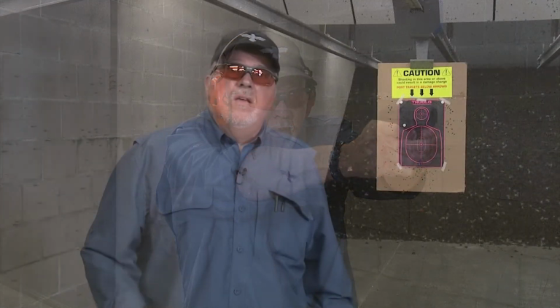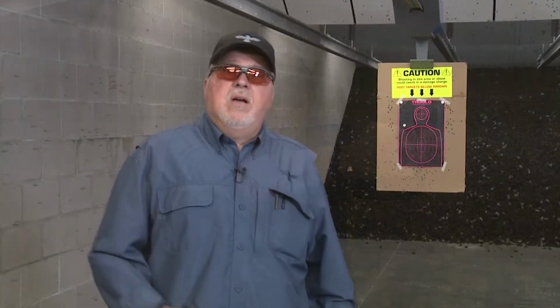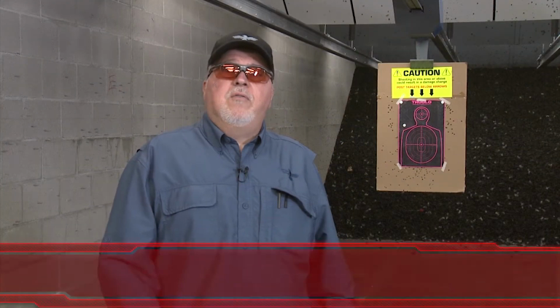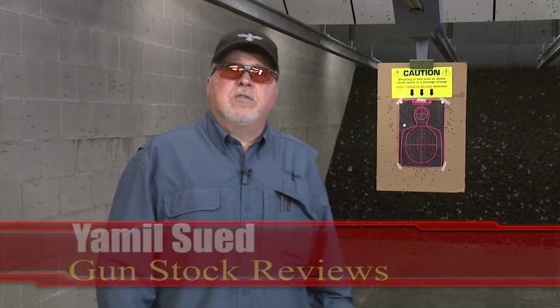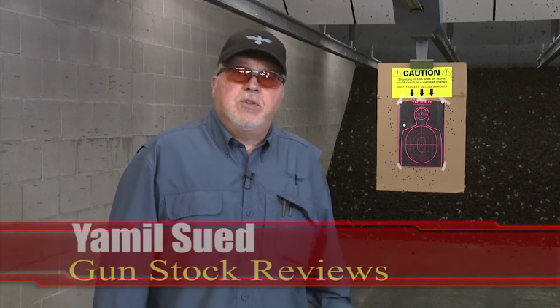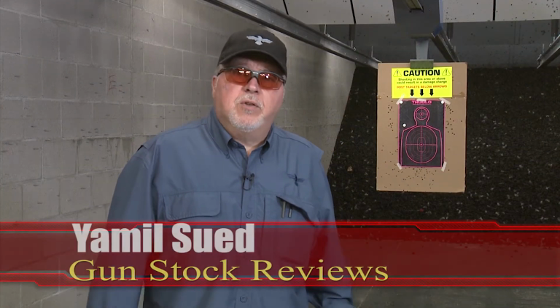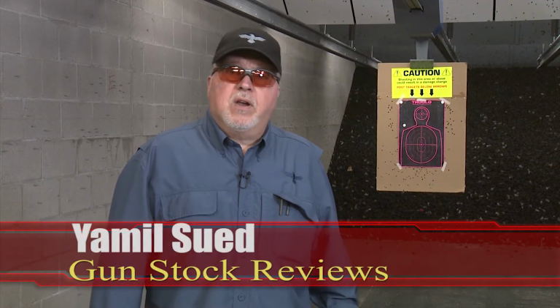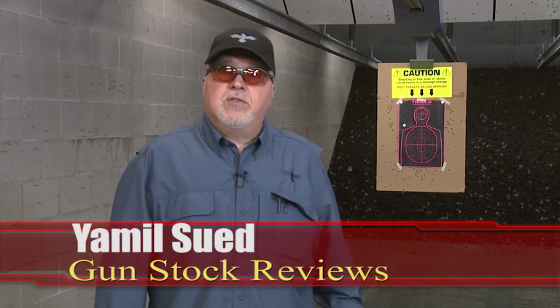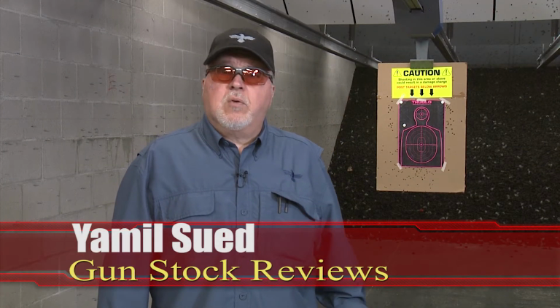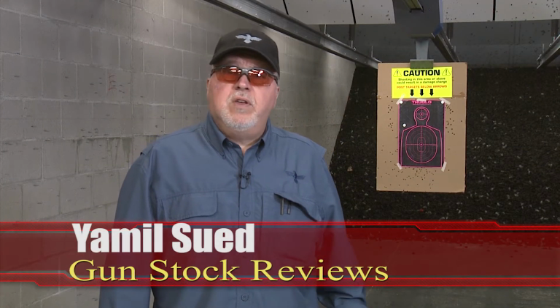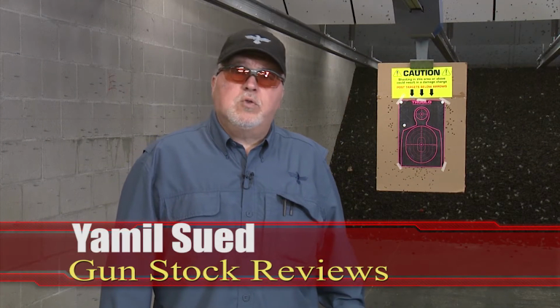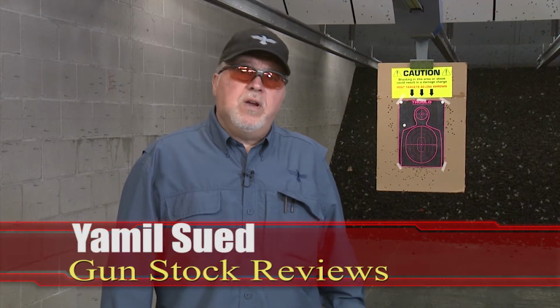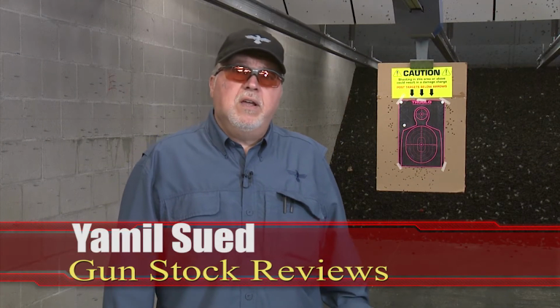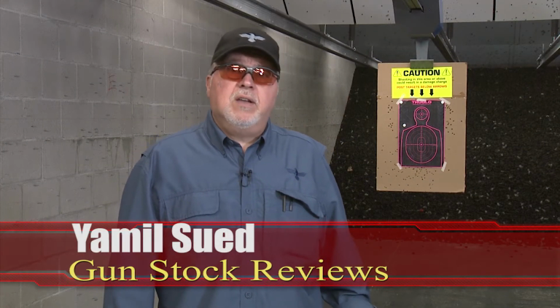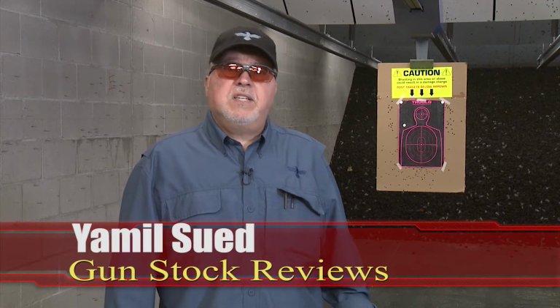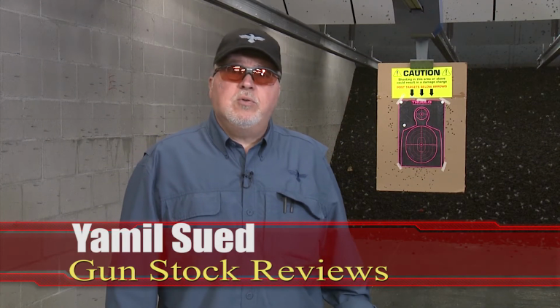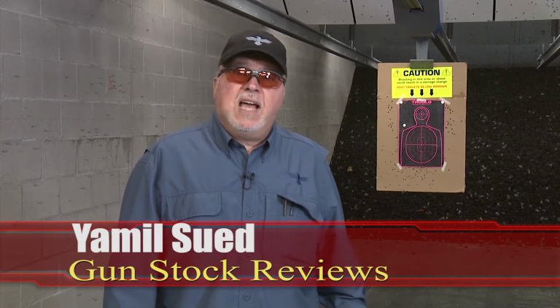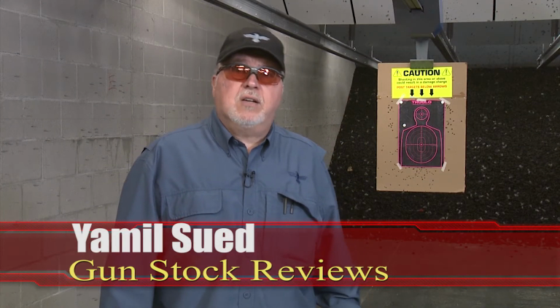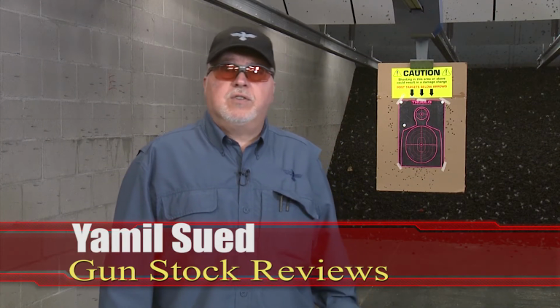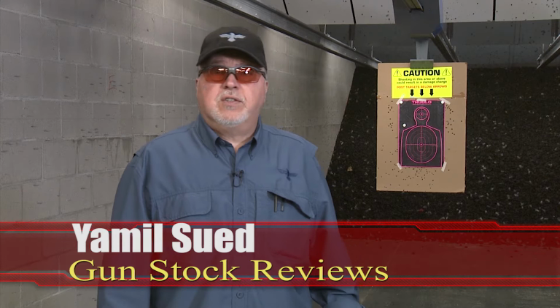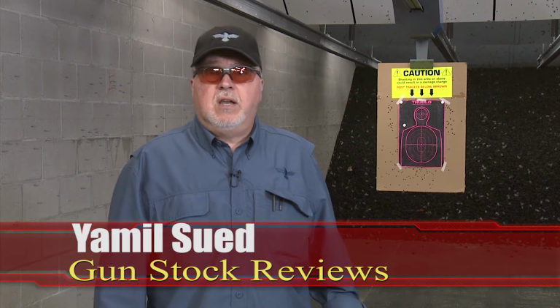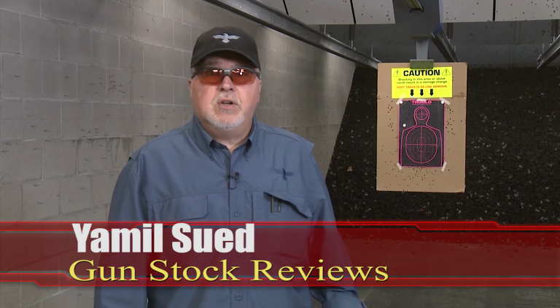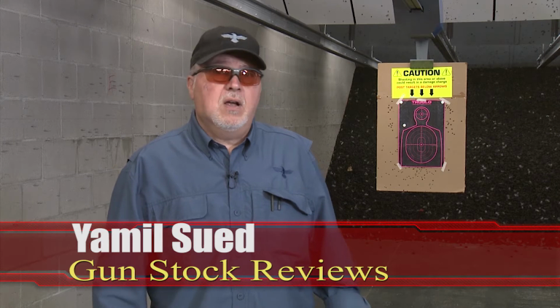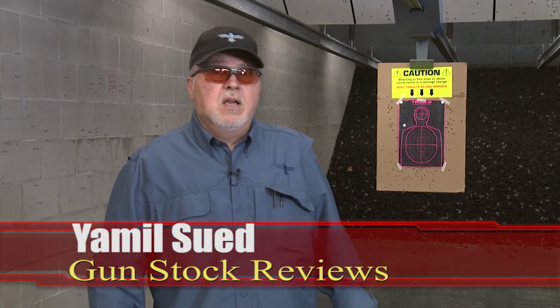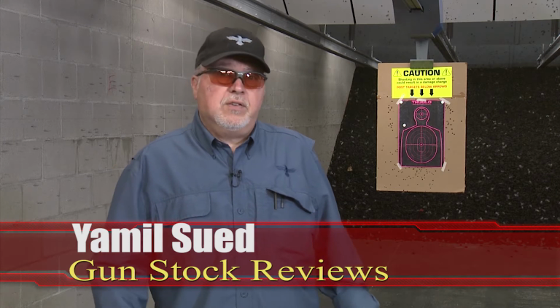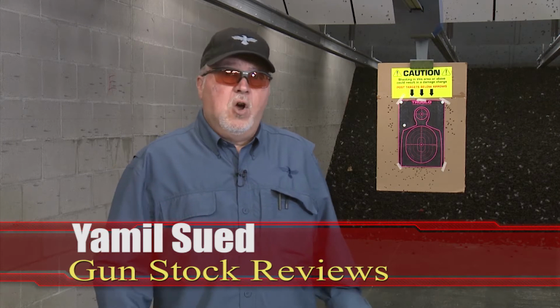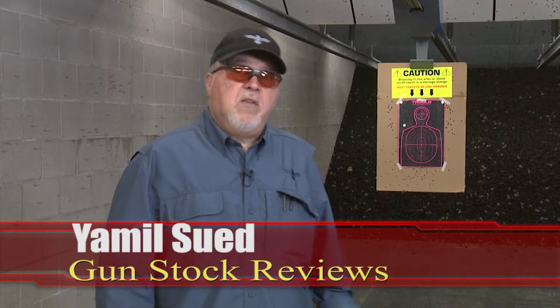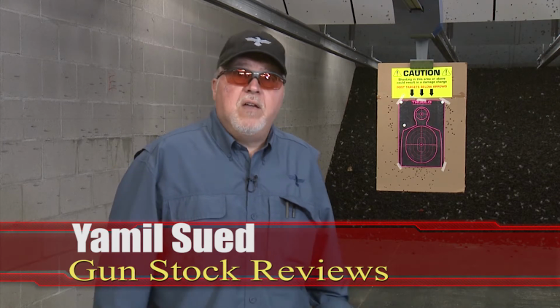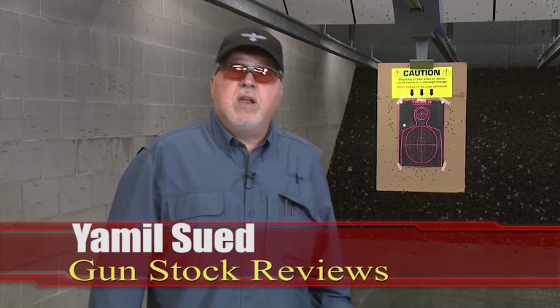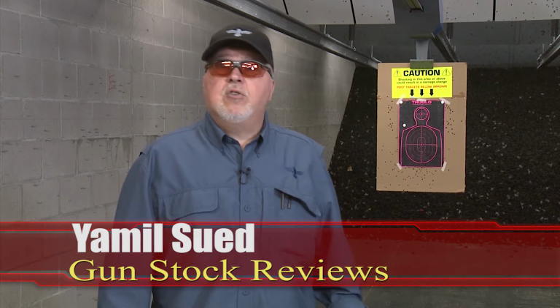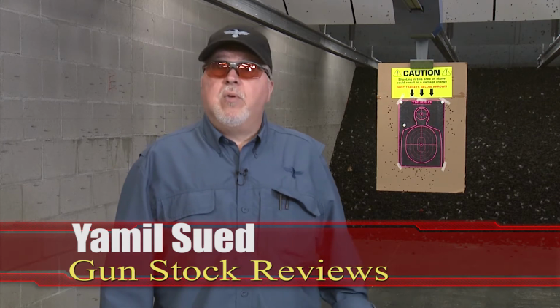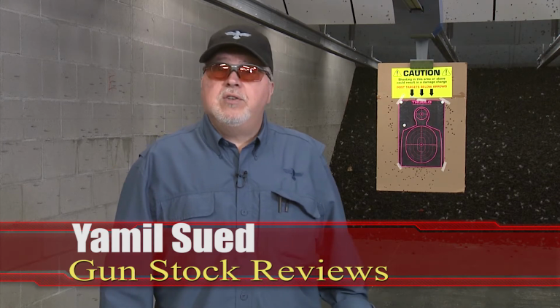Hello folks, this is Jamil Swerda at Gunstock Reviews. We are here at C2 Tactical in Scottsdale, Arizona, my favorite indoor range.